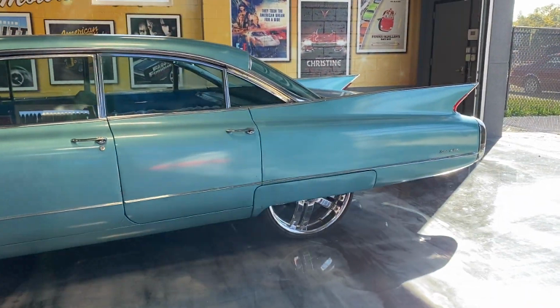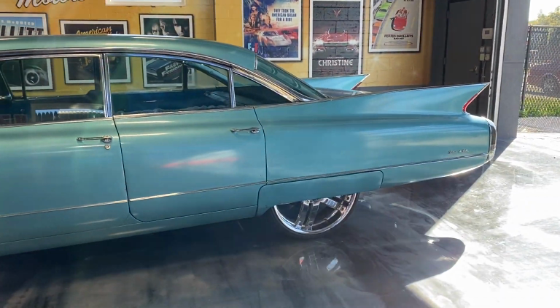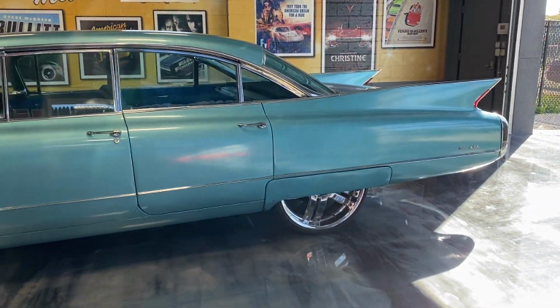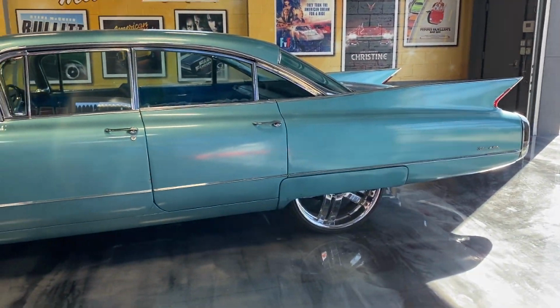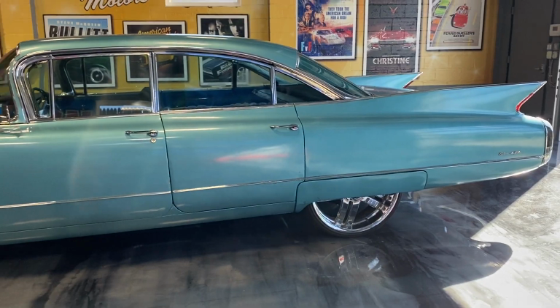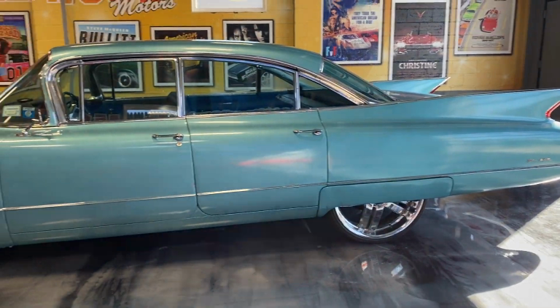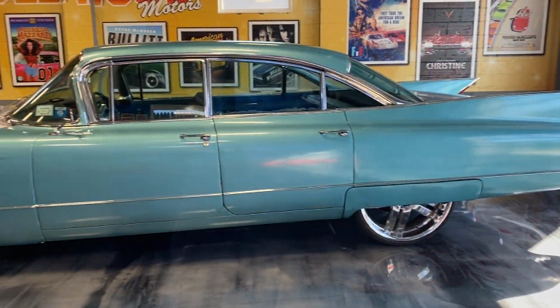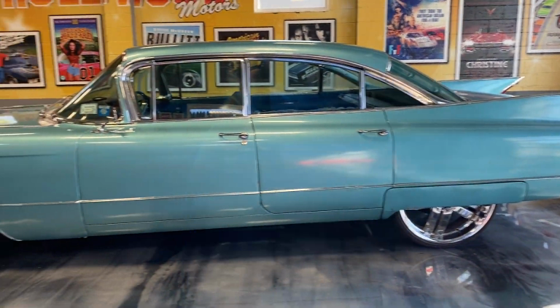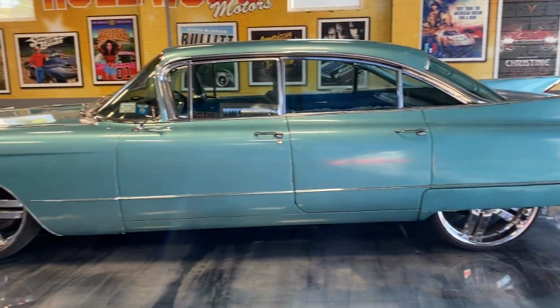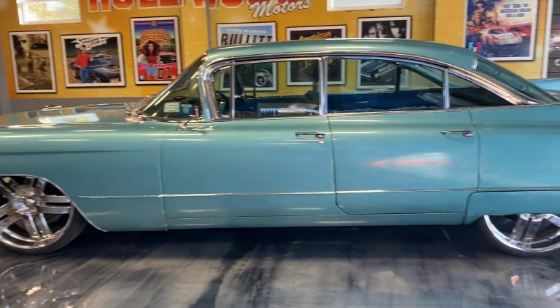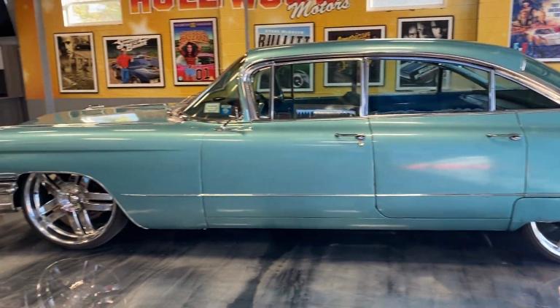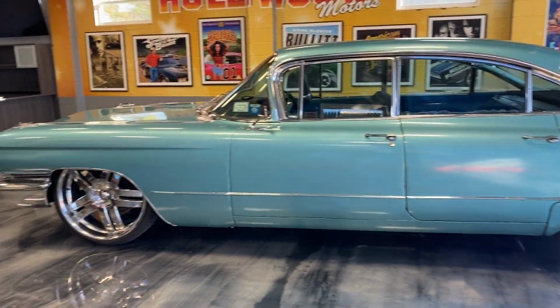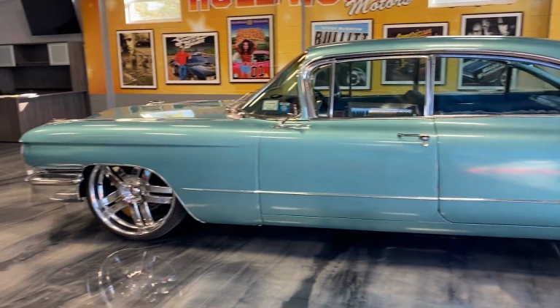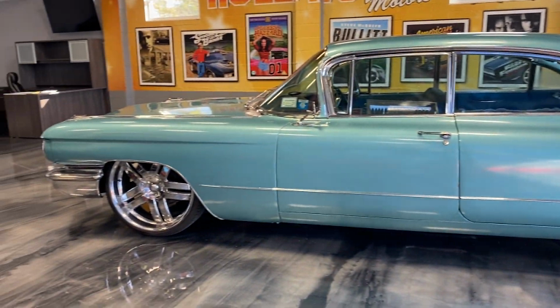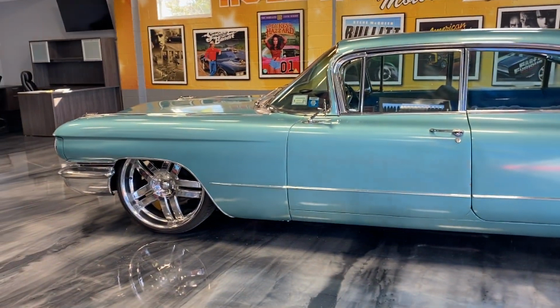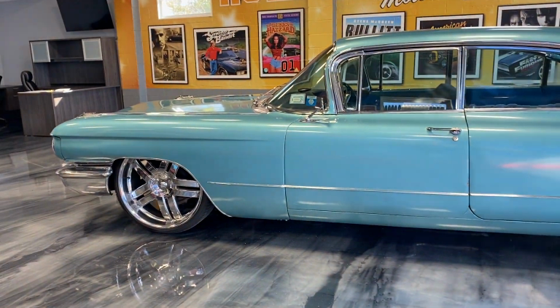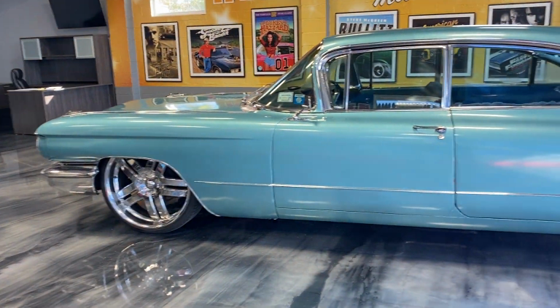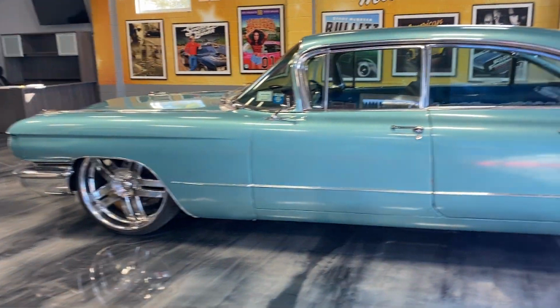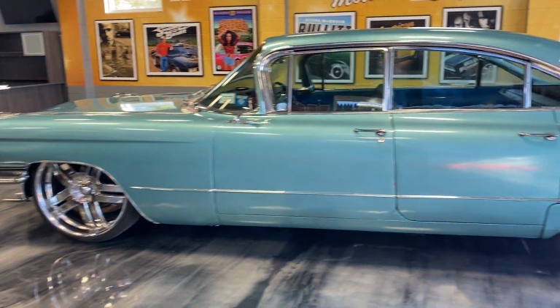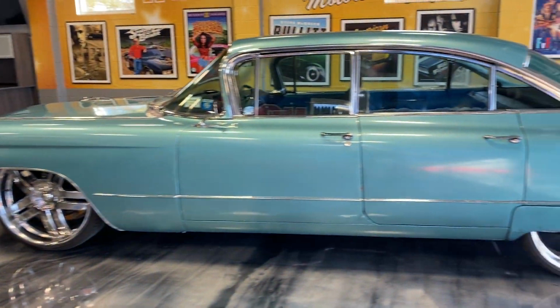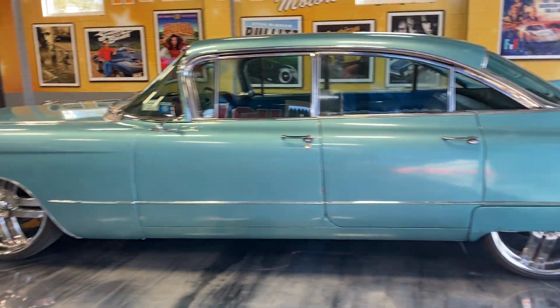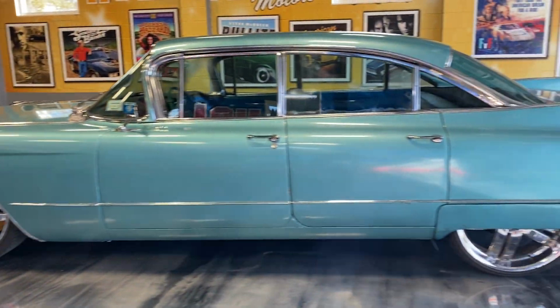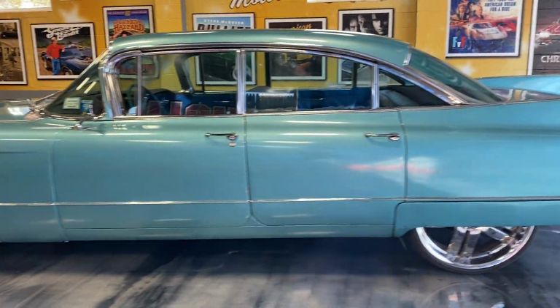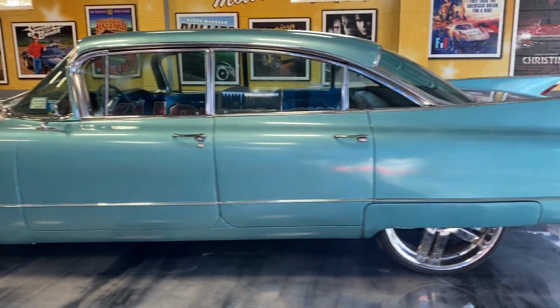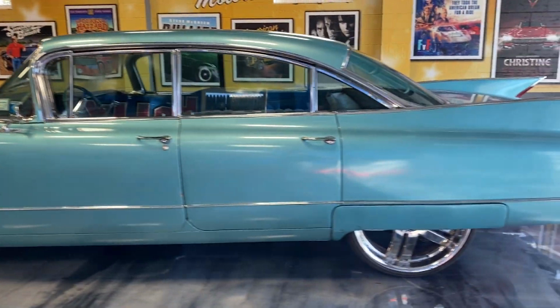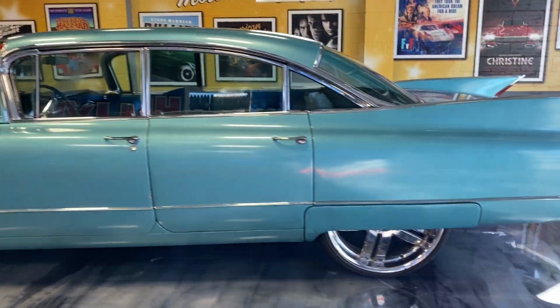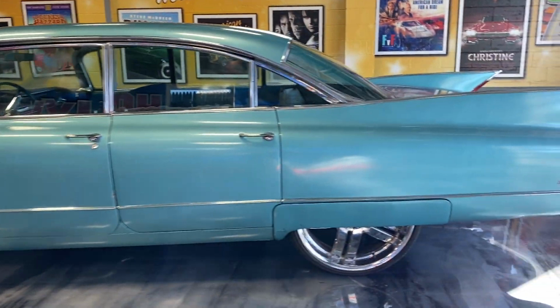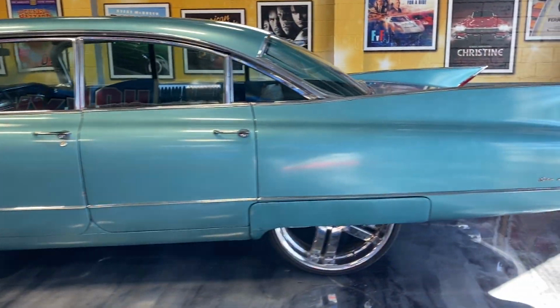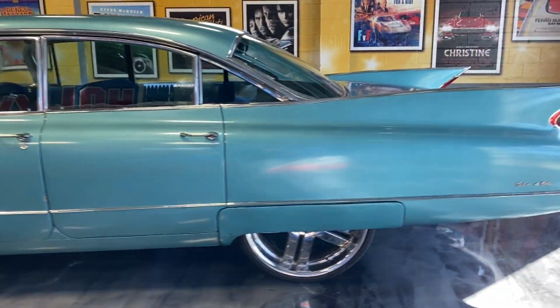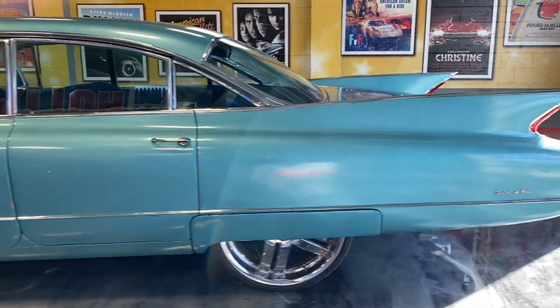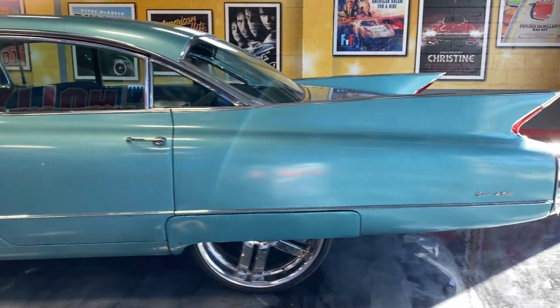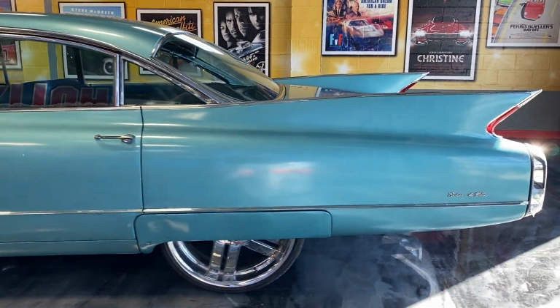Beautiful chrome custom wheels — I think they're 20 inches. Just sits just perfect.